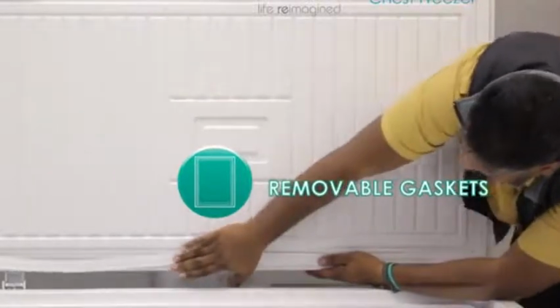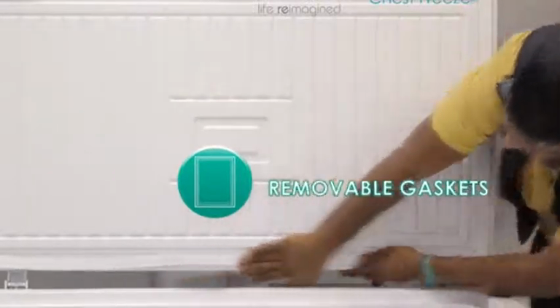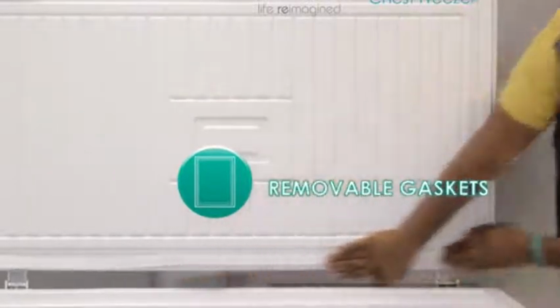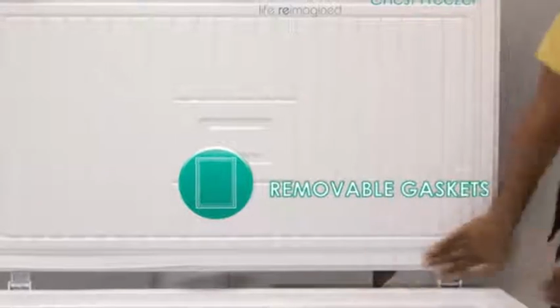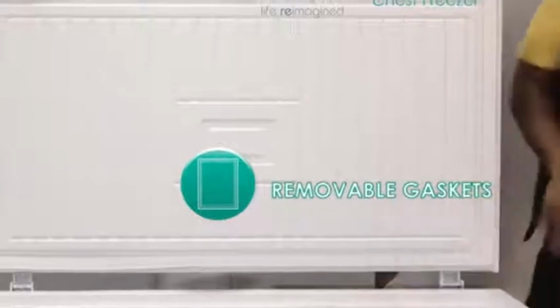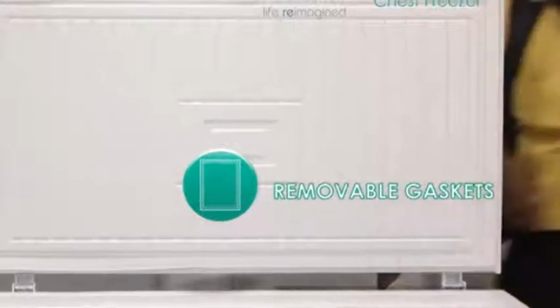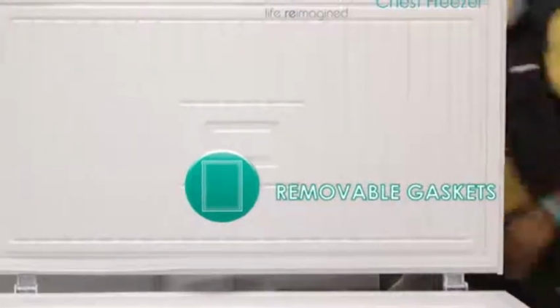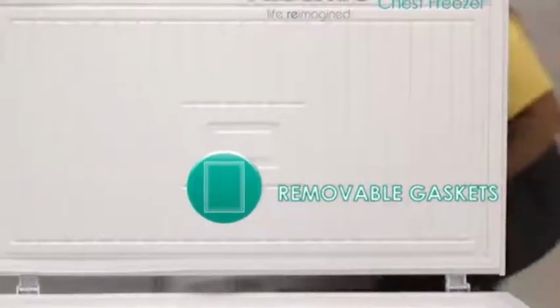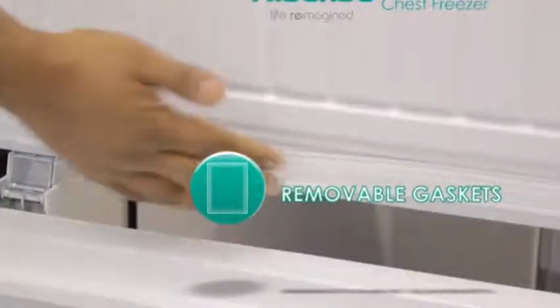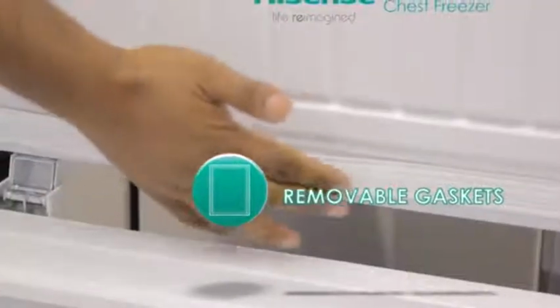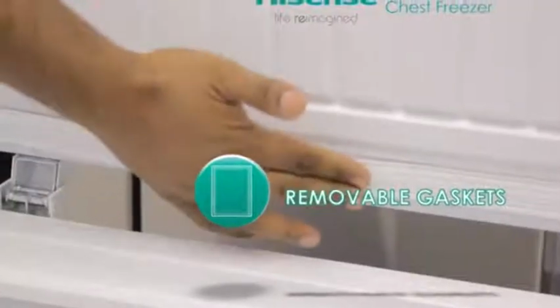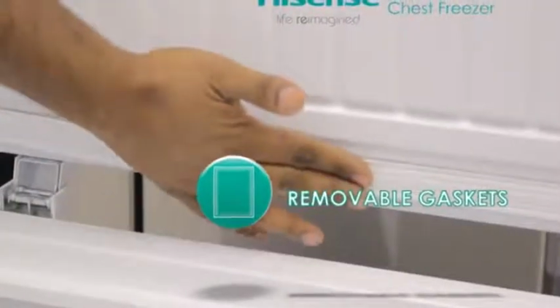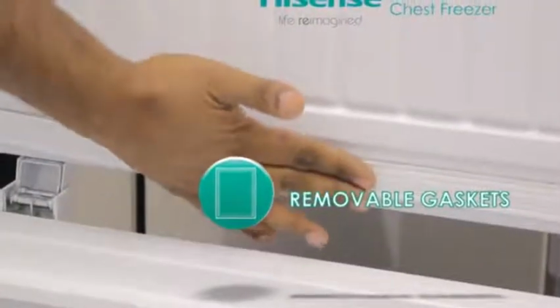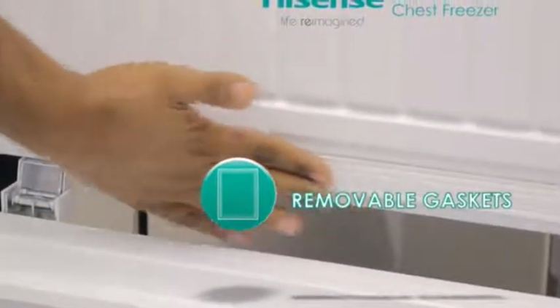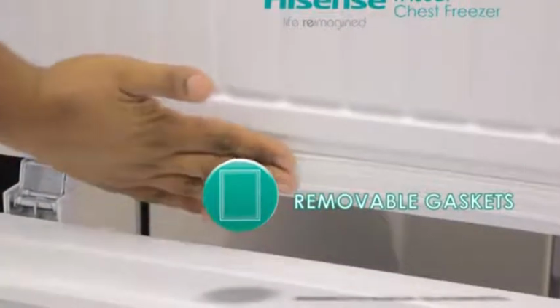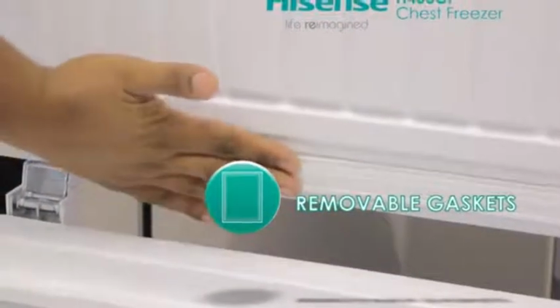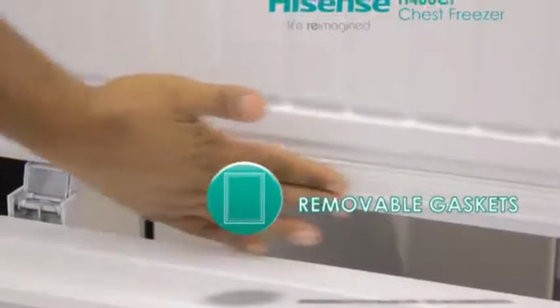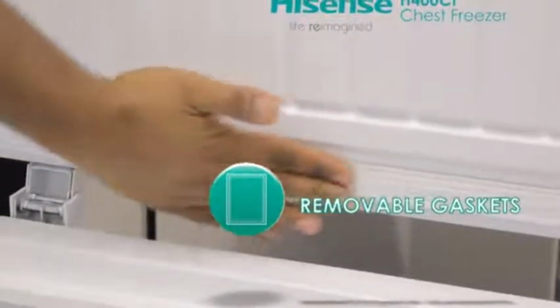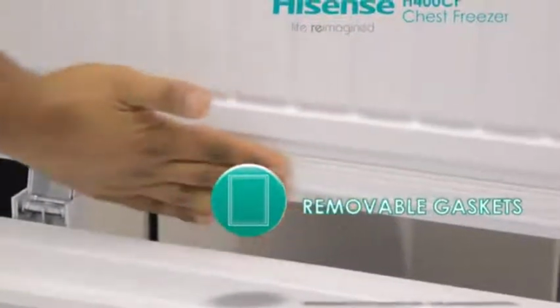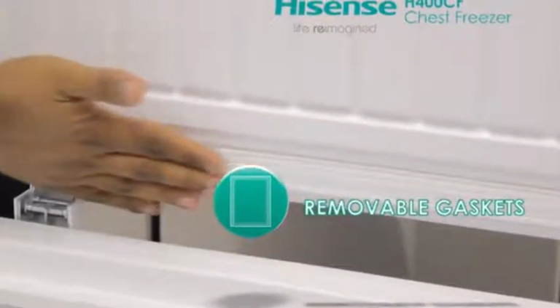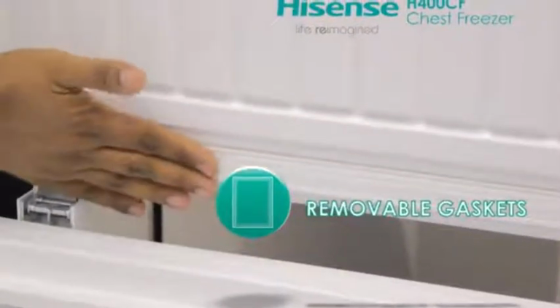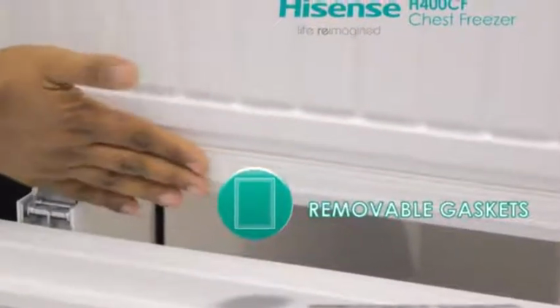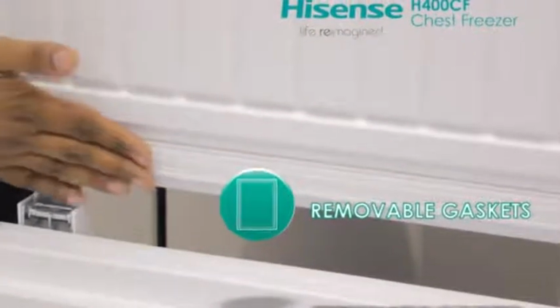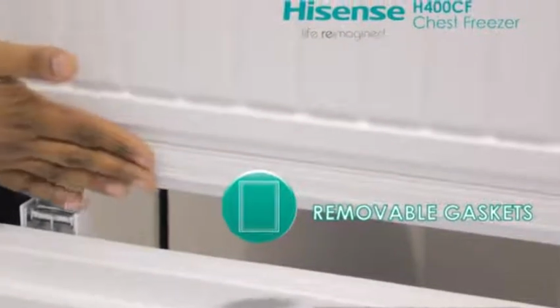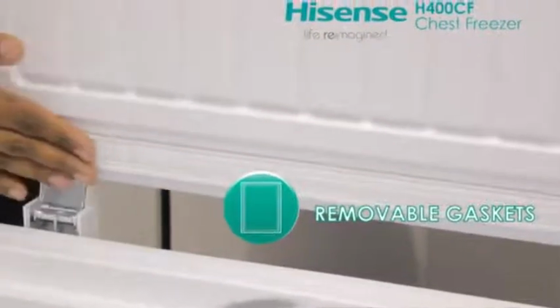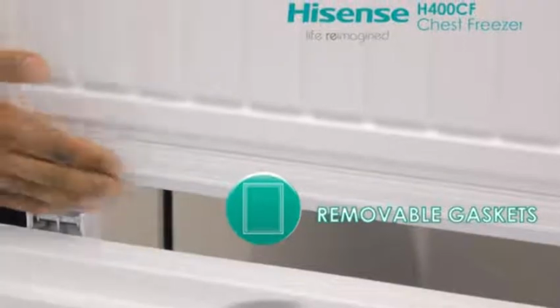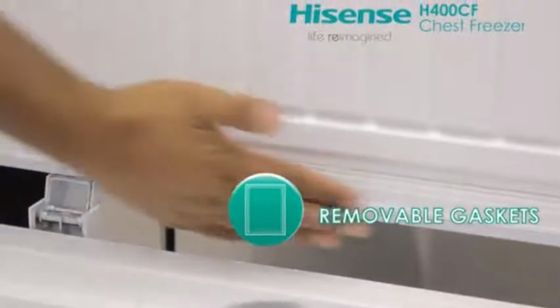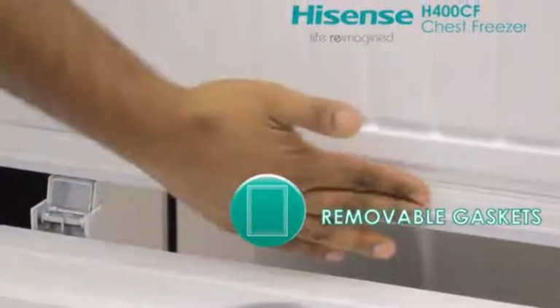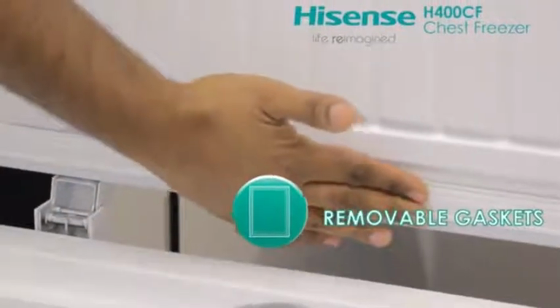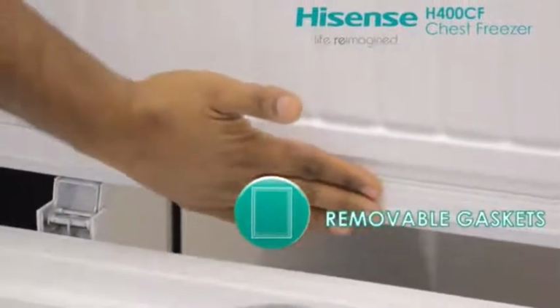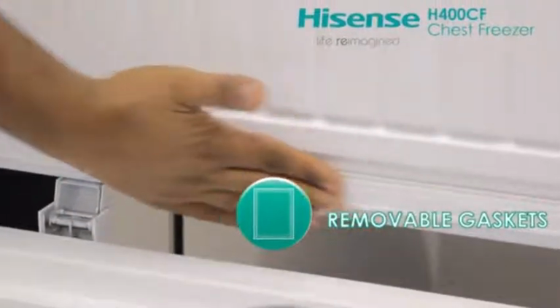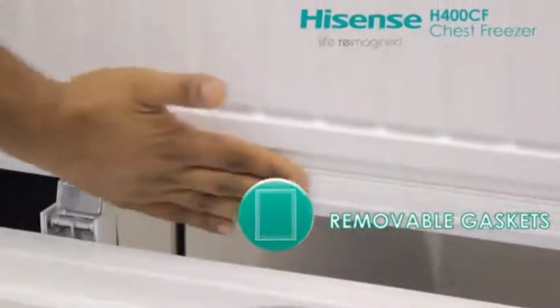Because there is no screw or even glue, the gasket is easy to remove, clean, and replace once cleaned.